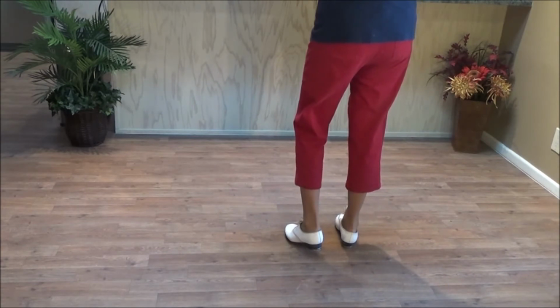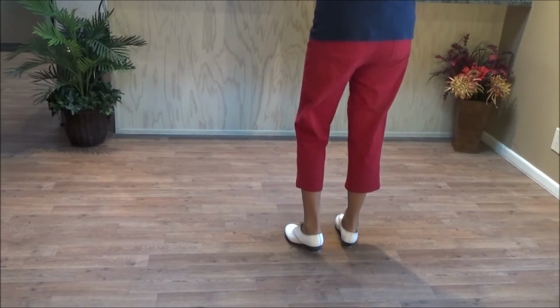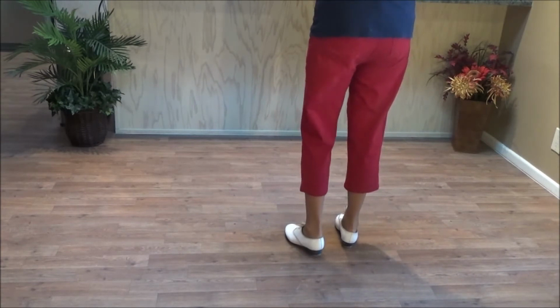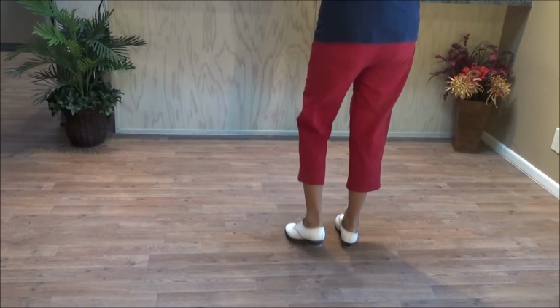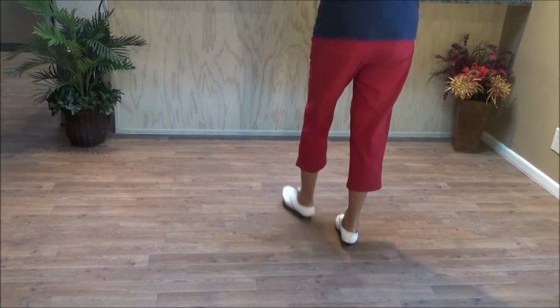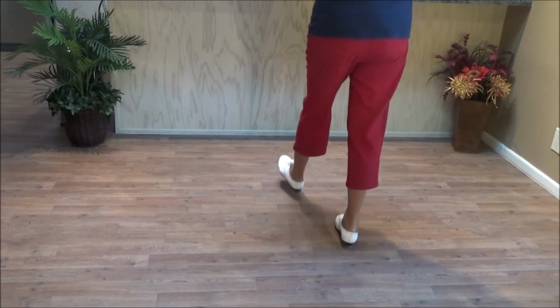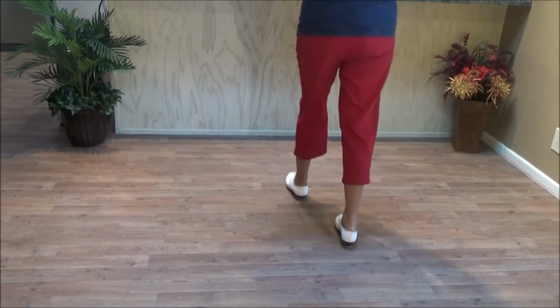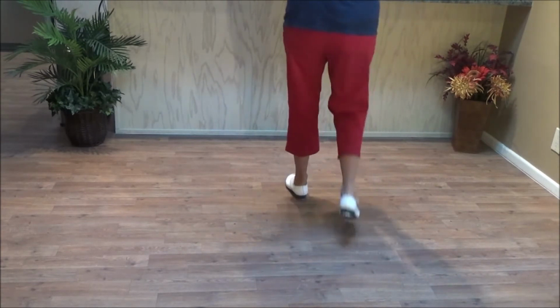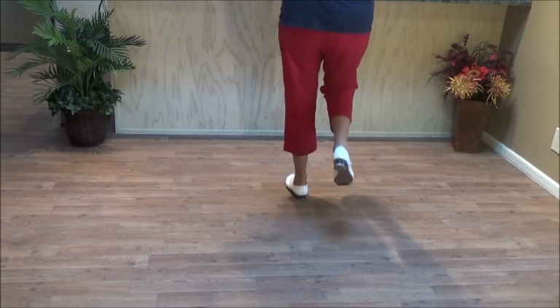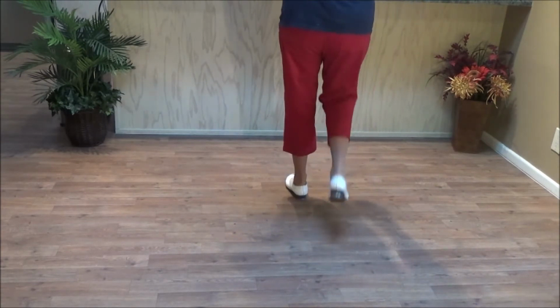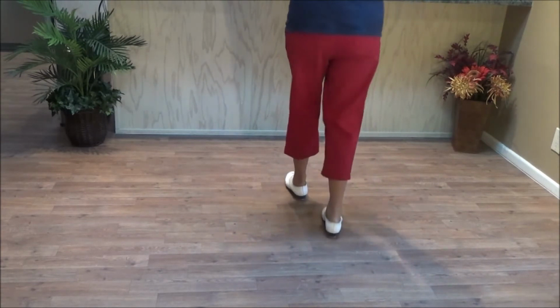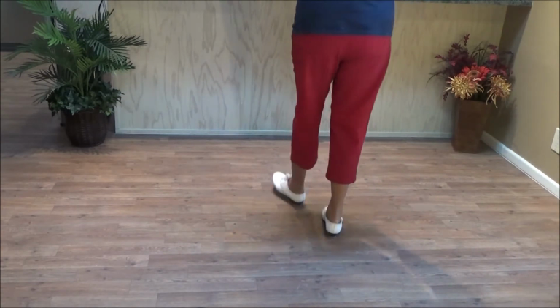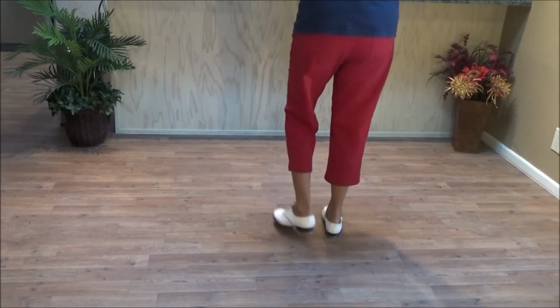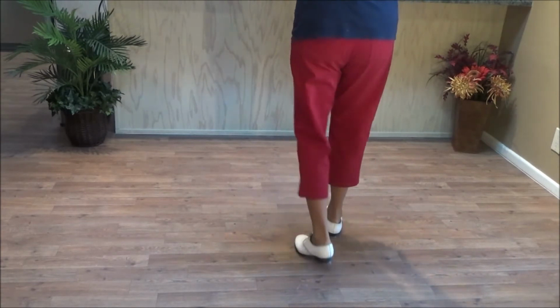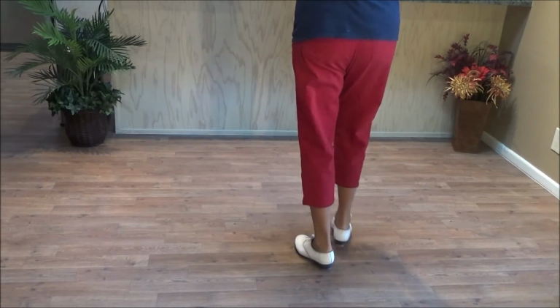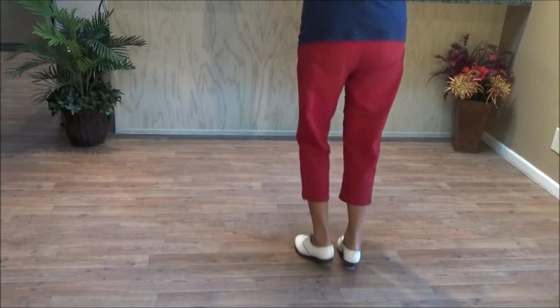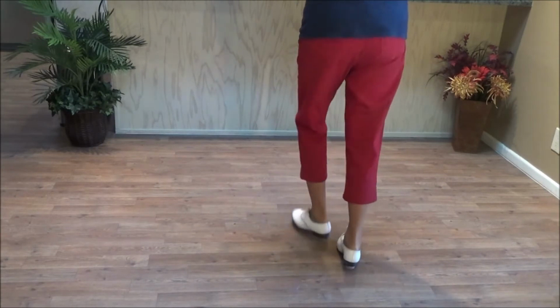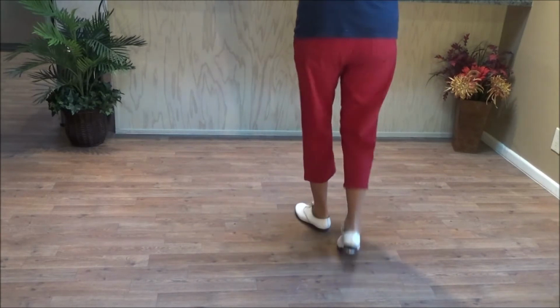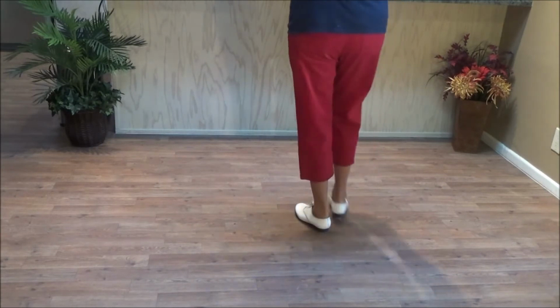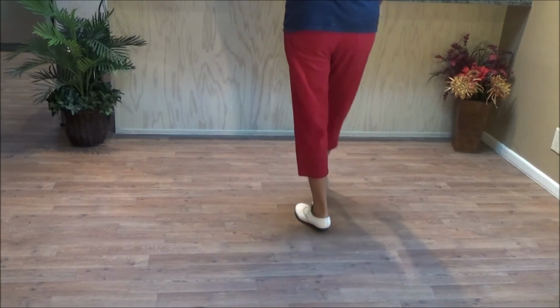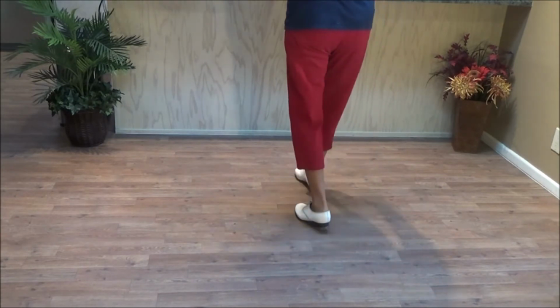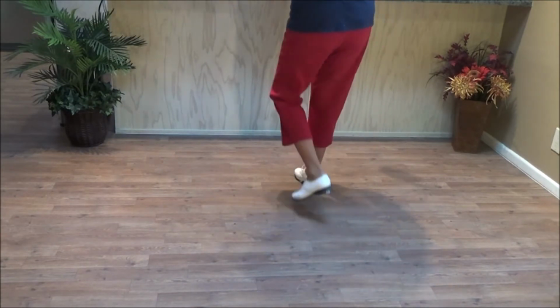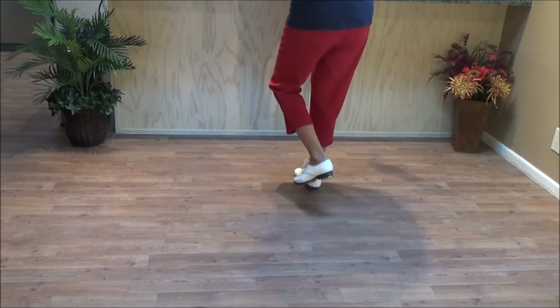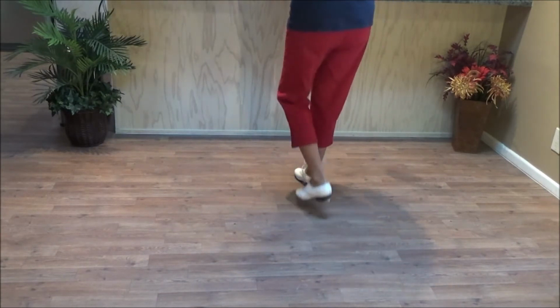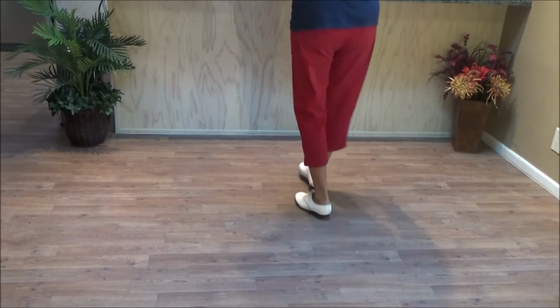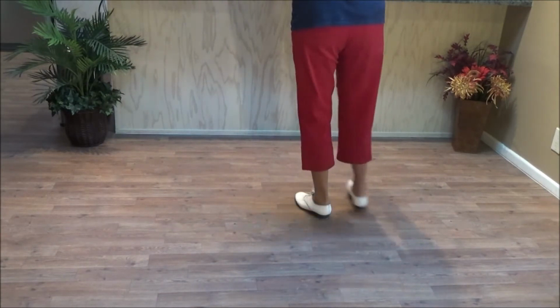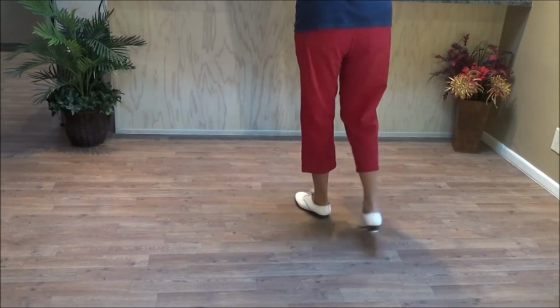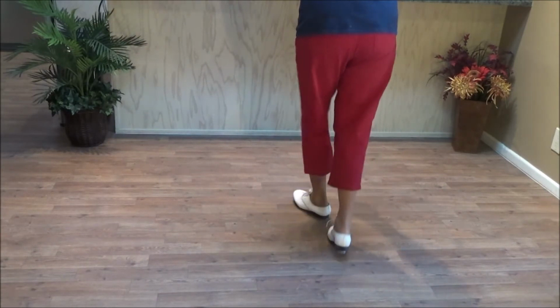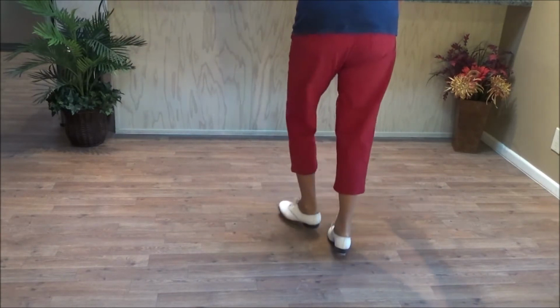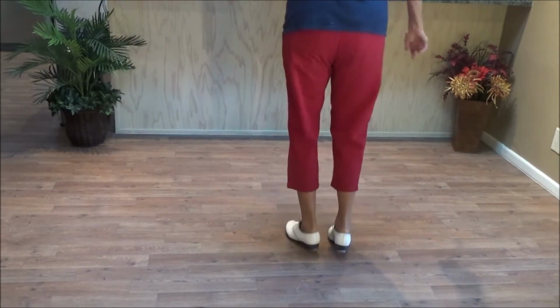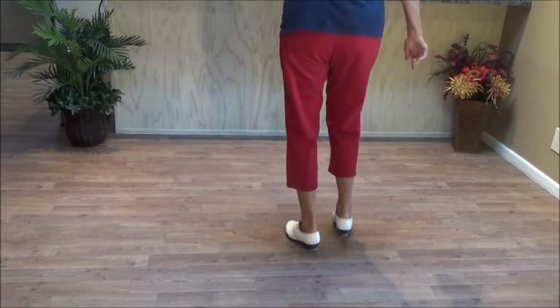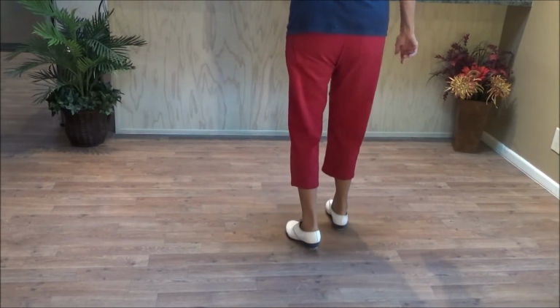Two slow steps, three quick steps. Ready — one, two, three, and four. Five, six, seven, and eight.